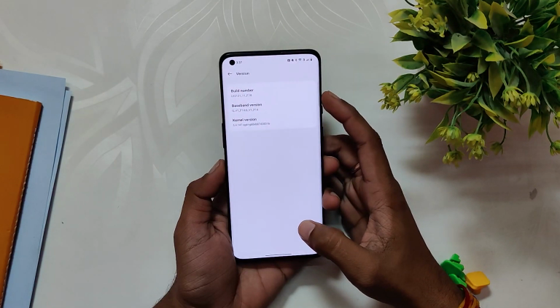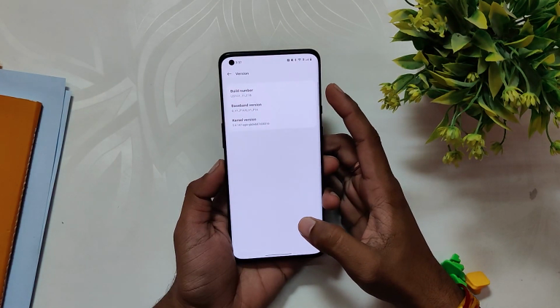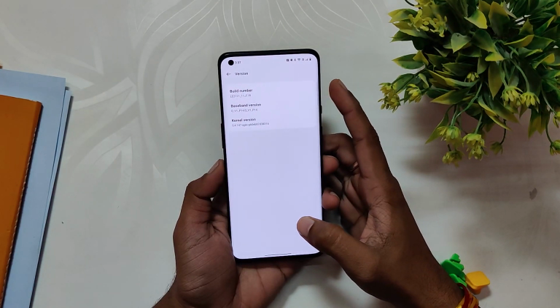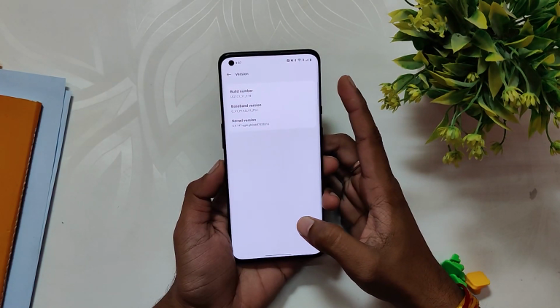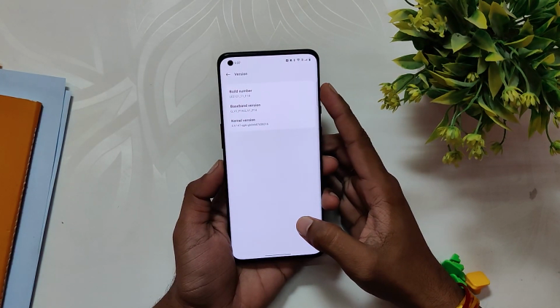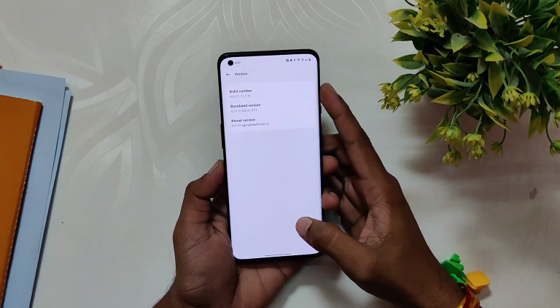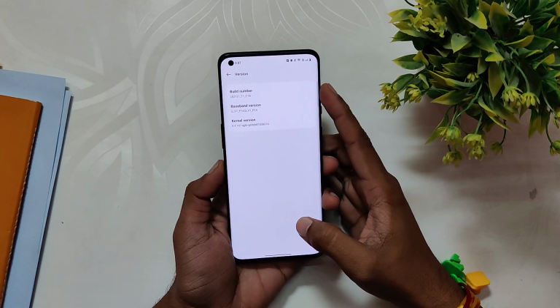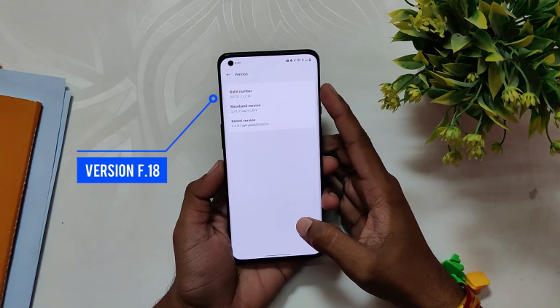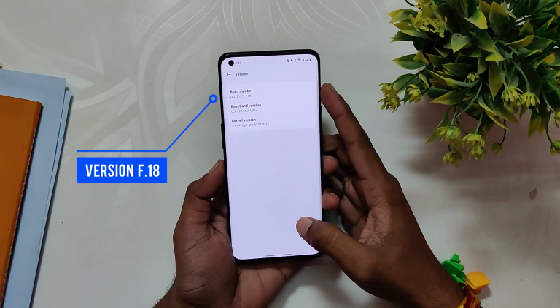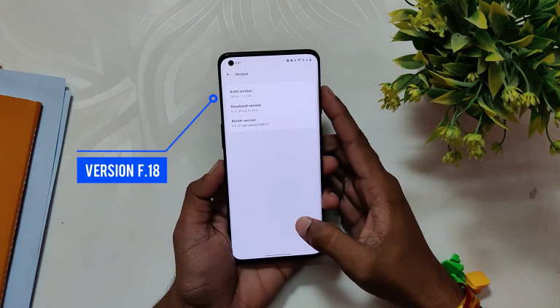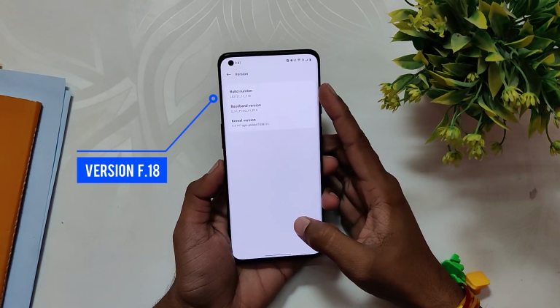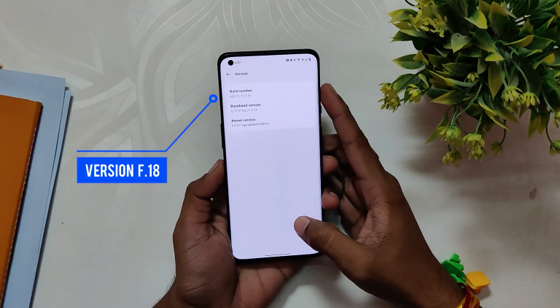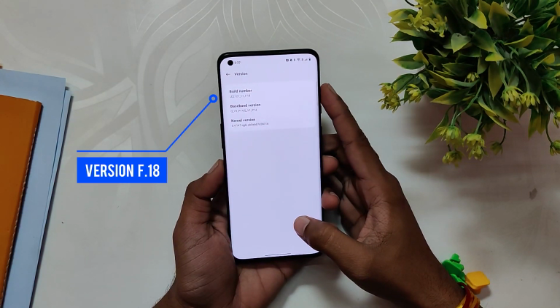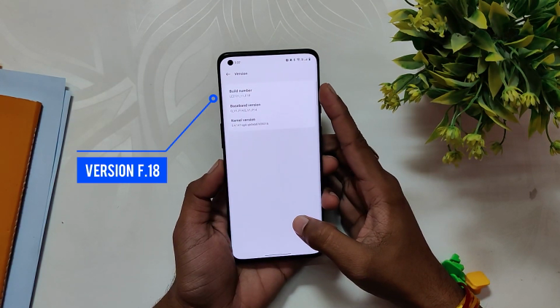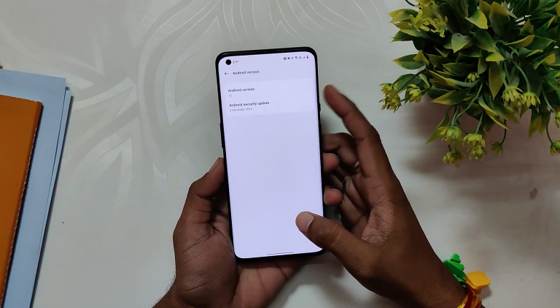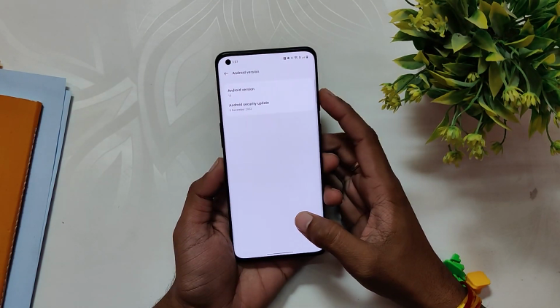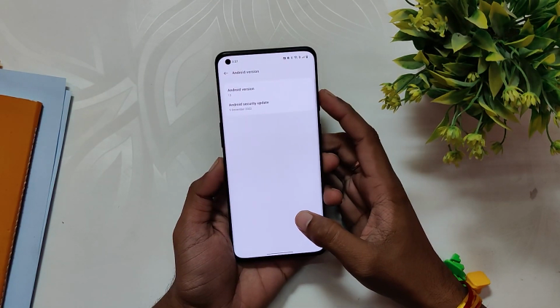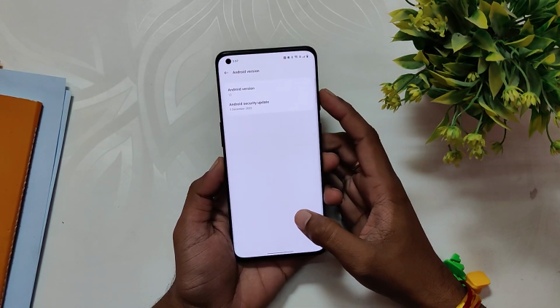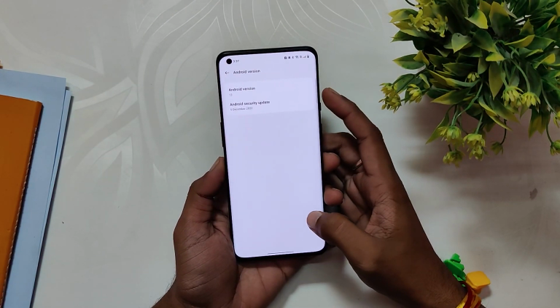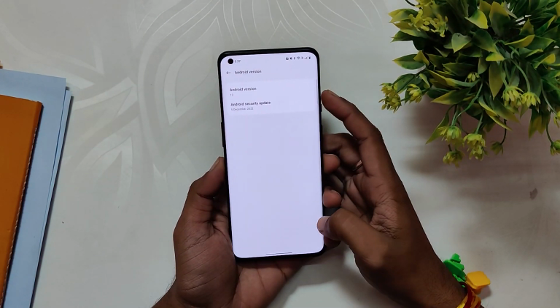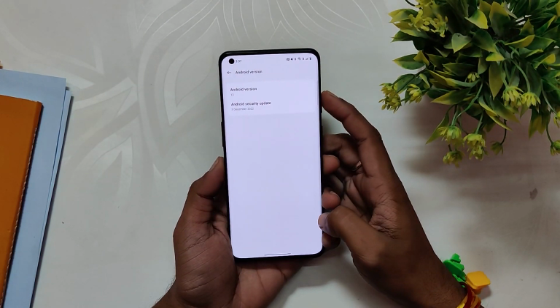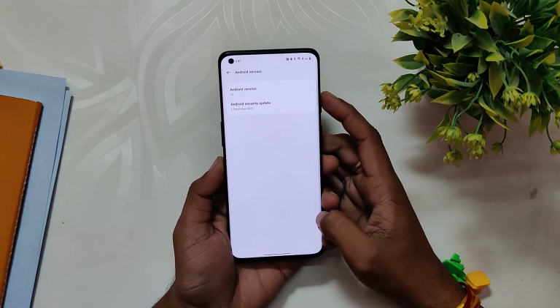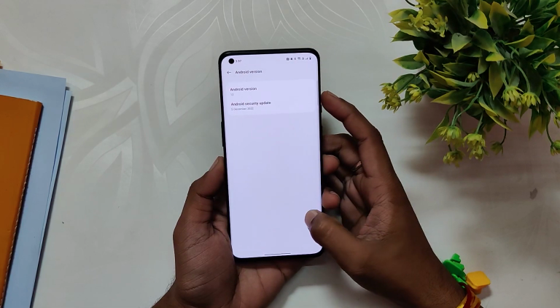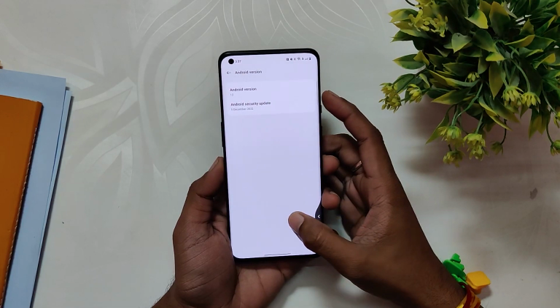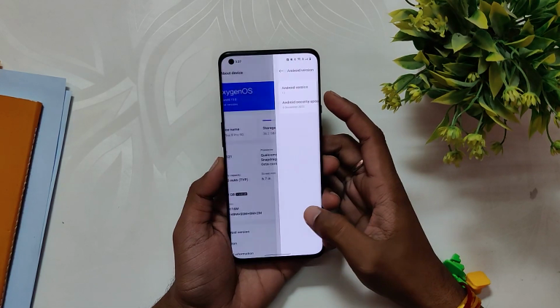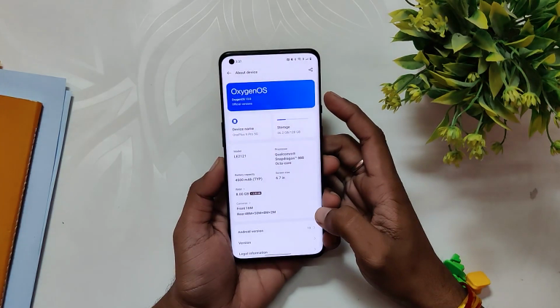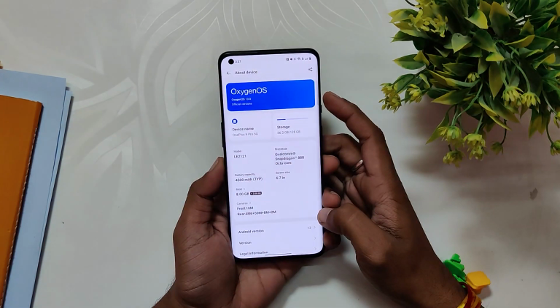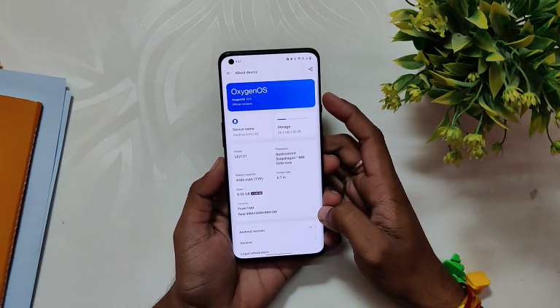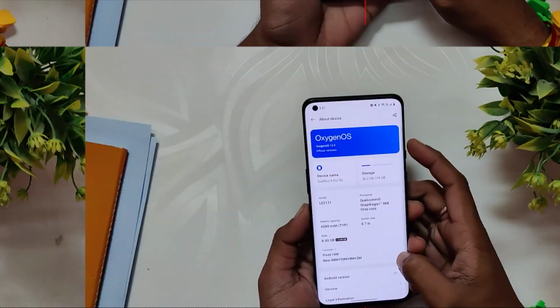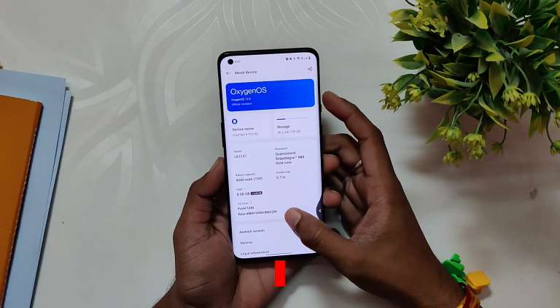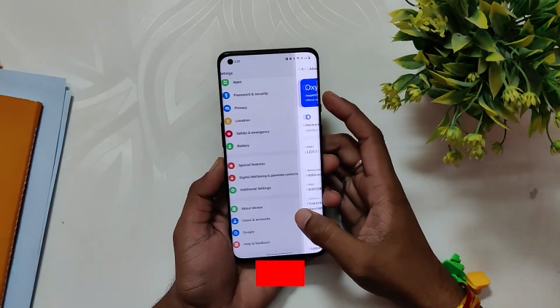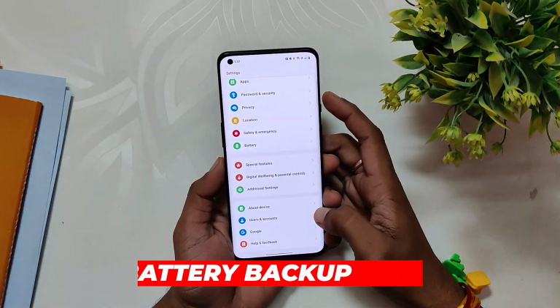If I go into the About section, the version is F.18 and the Android security patch is of 5th December 2022.